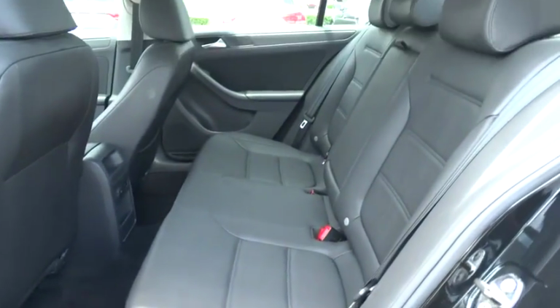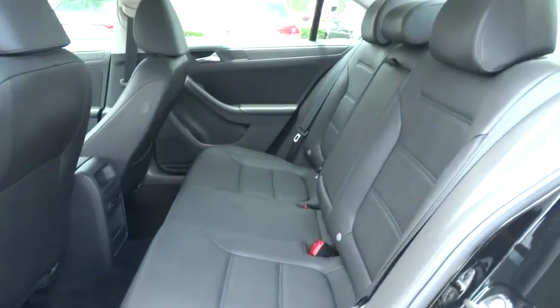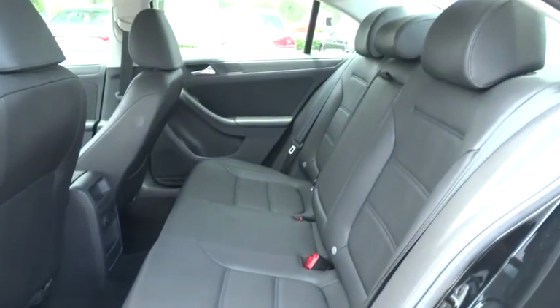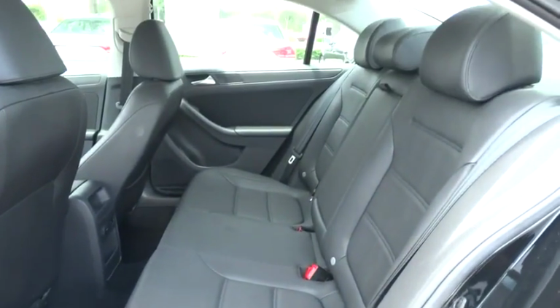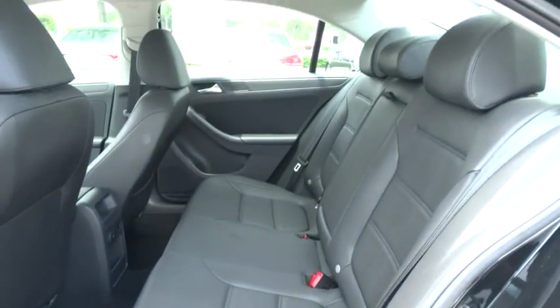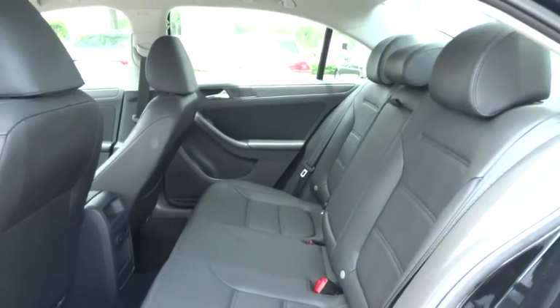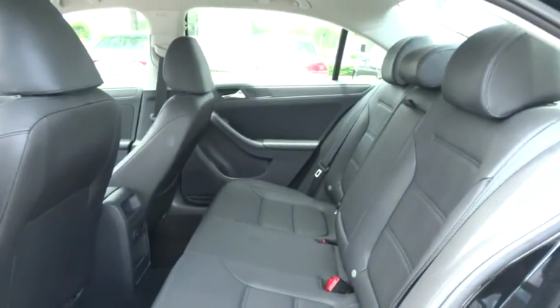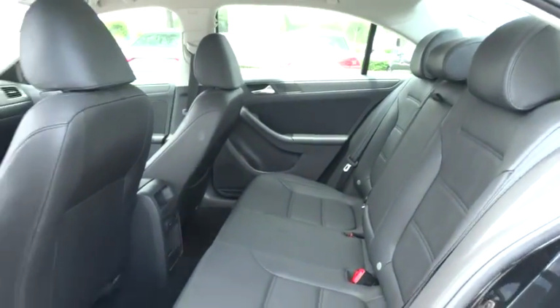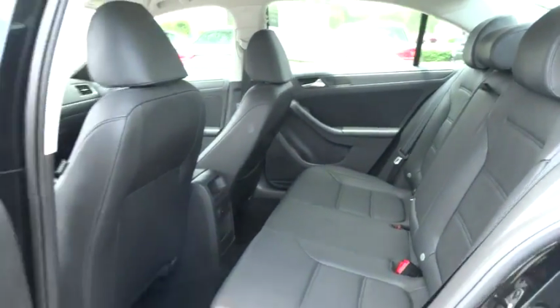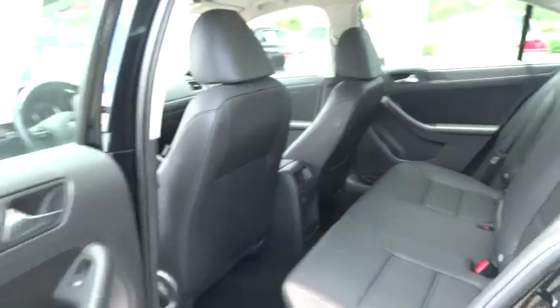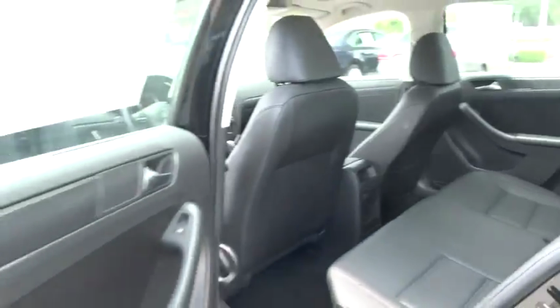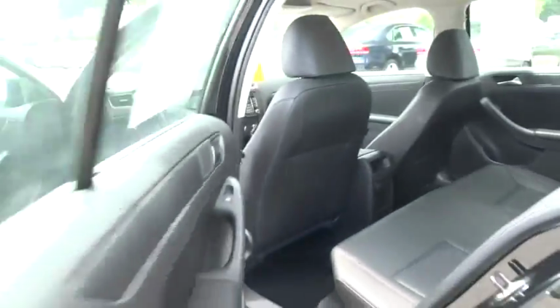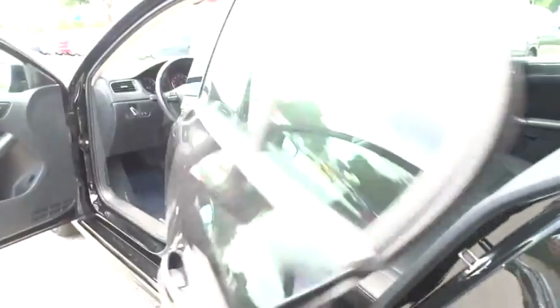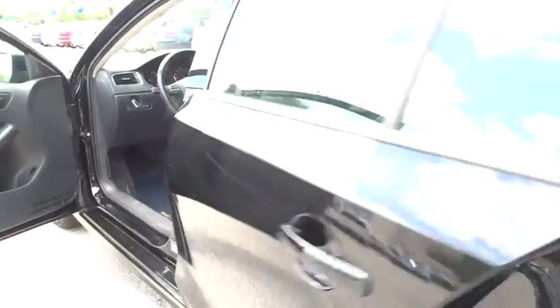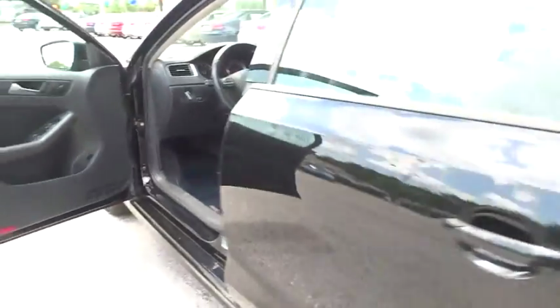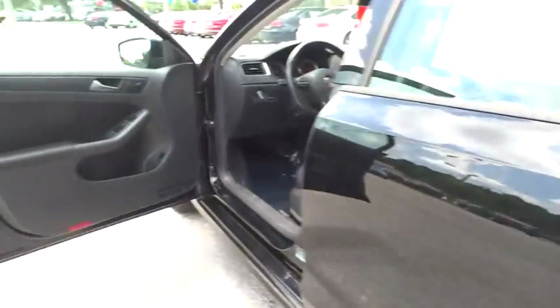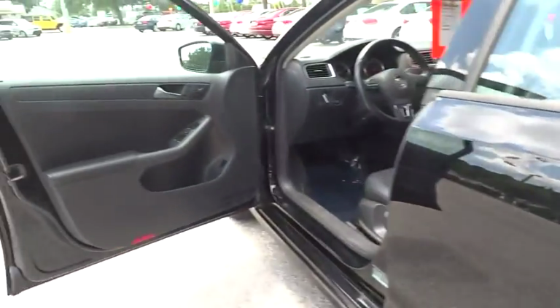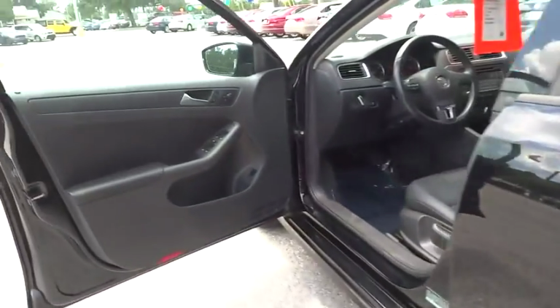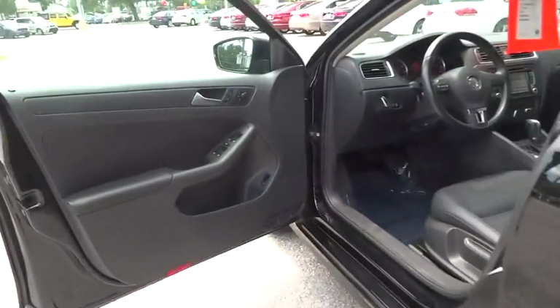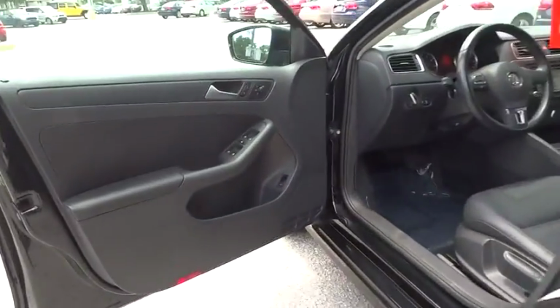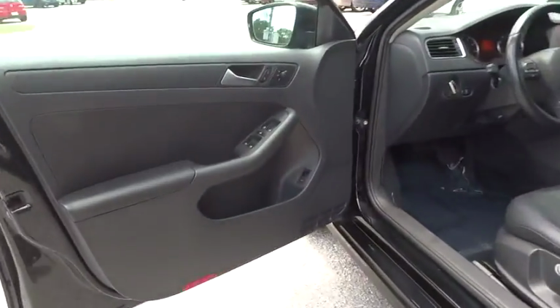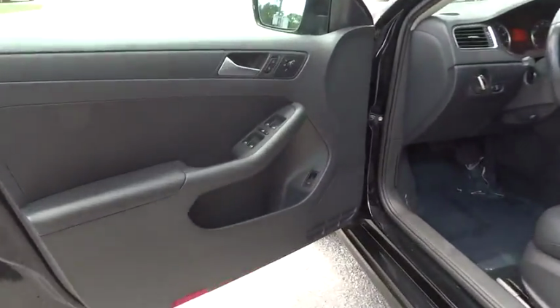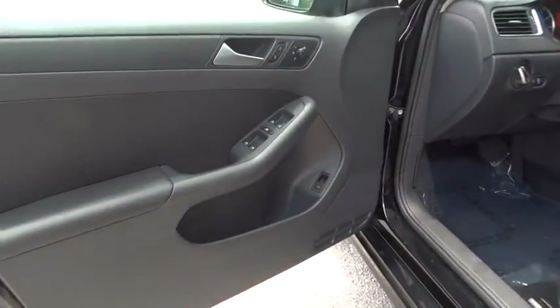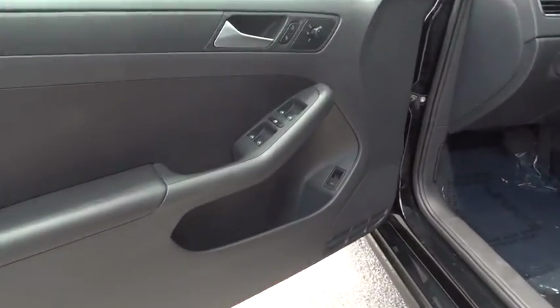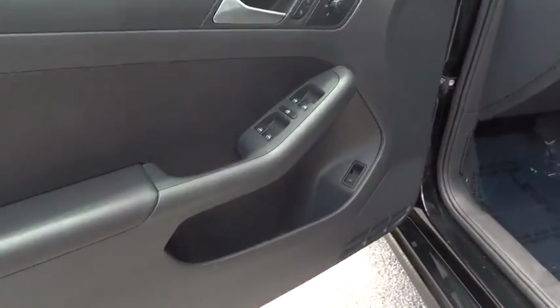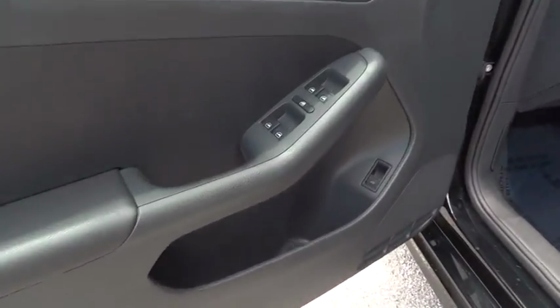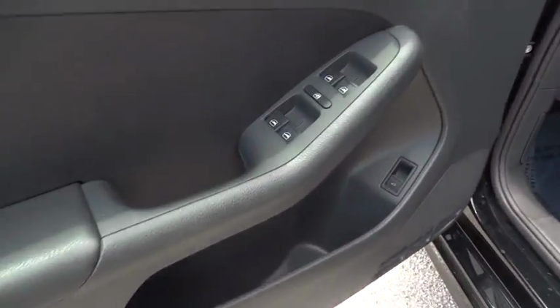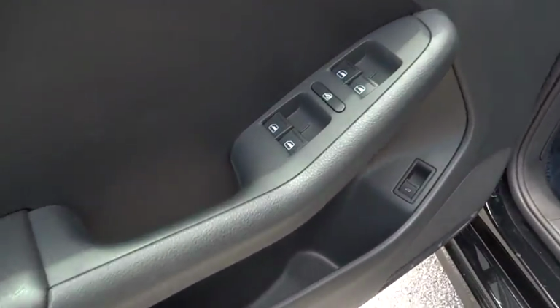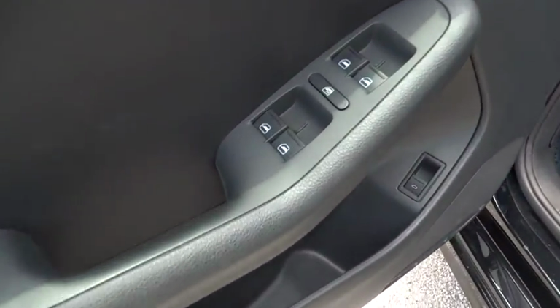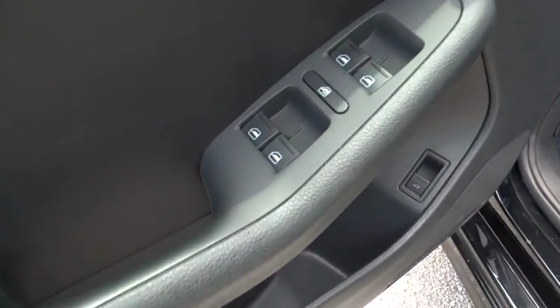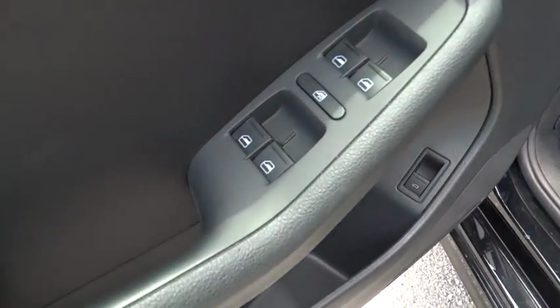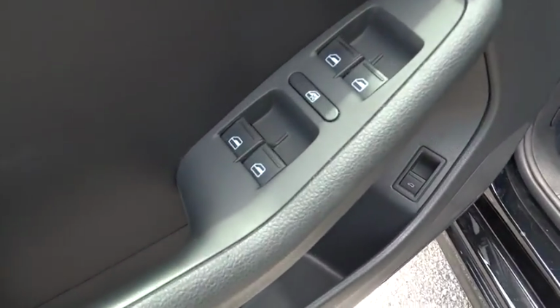Driver vanity mirror. Front bucket seats. Tilt steering wheel. Passenger vanity mirror.